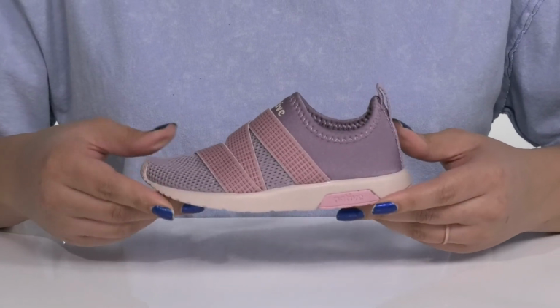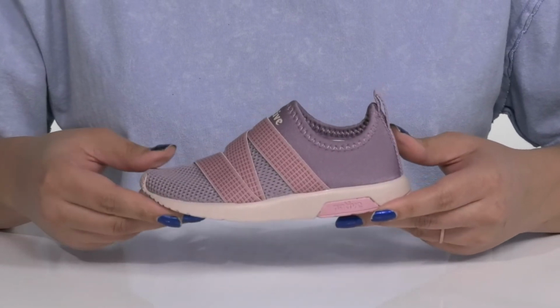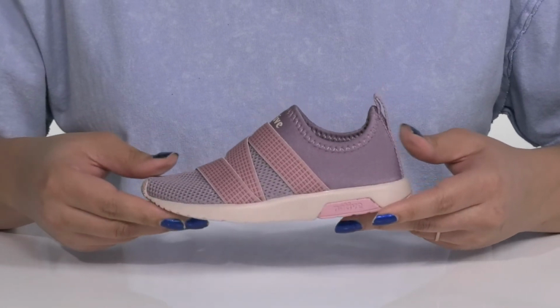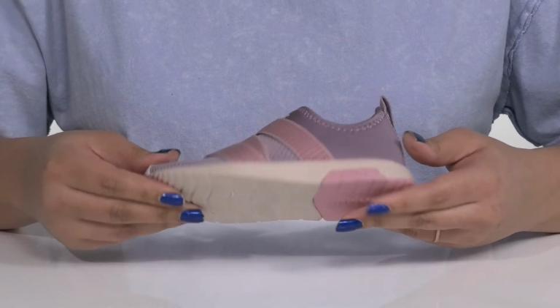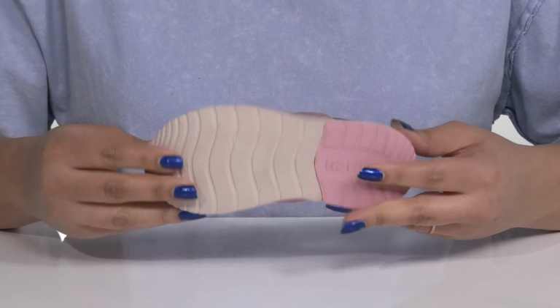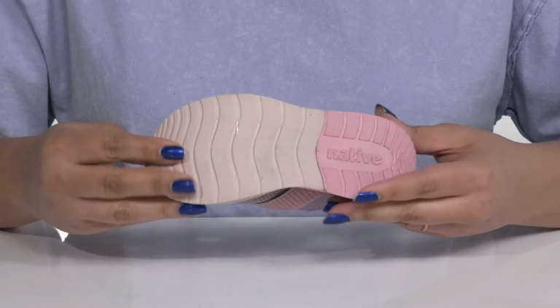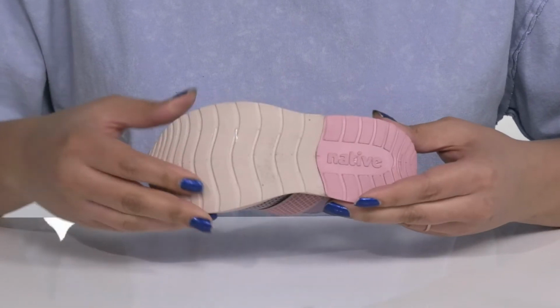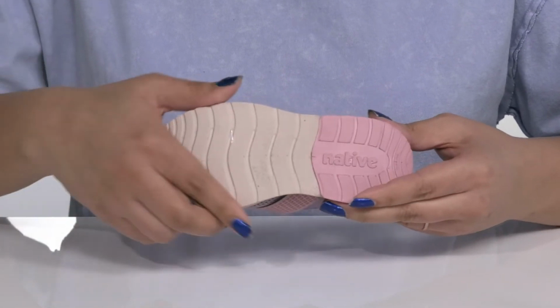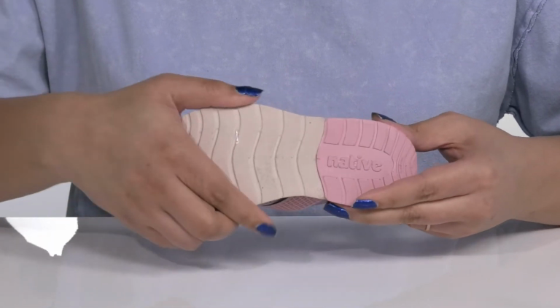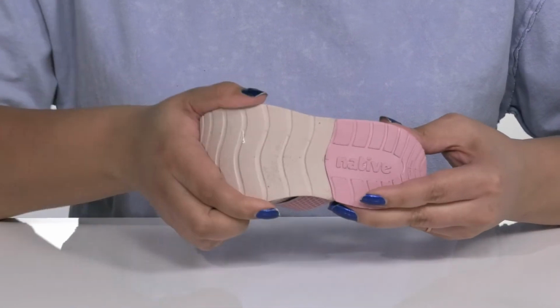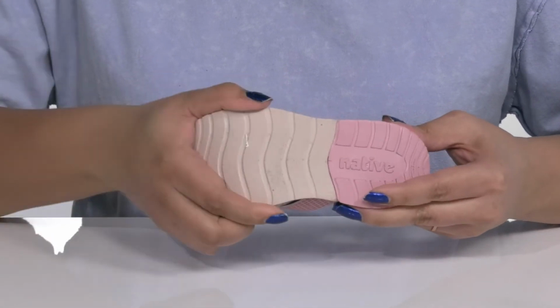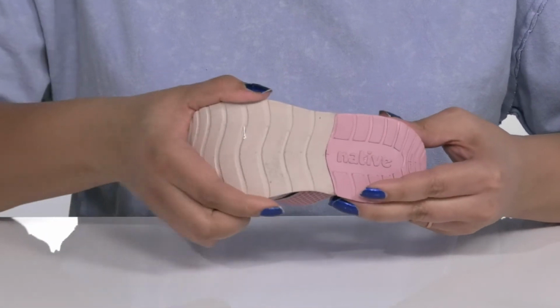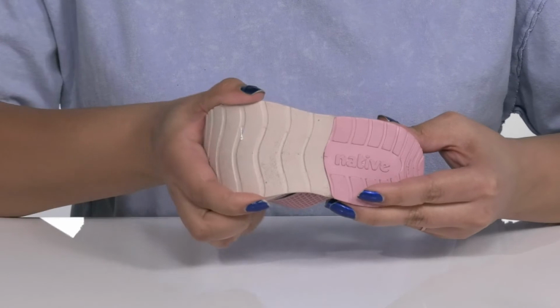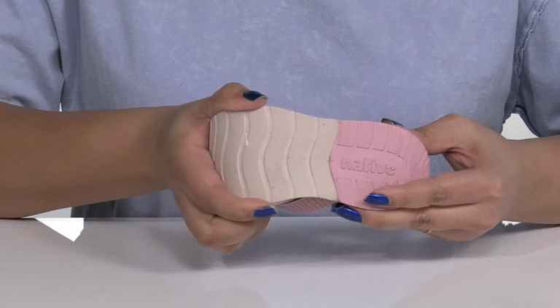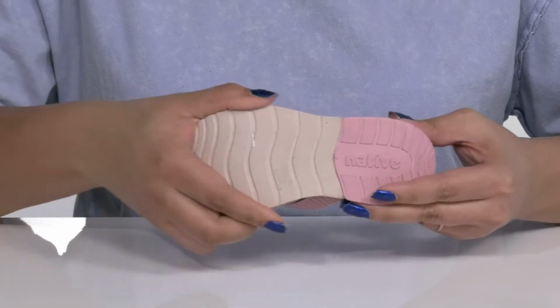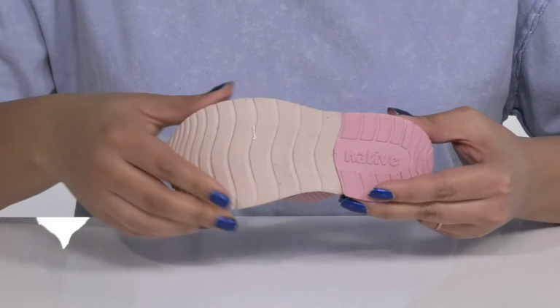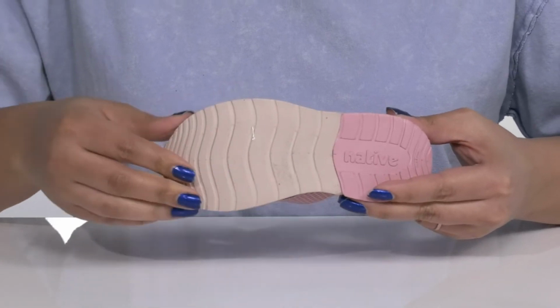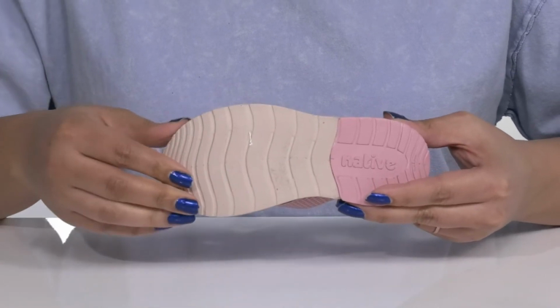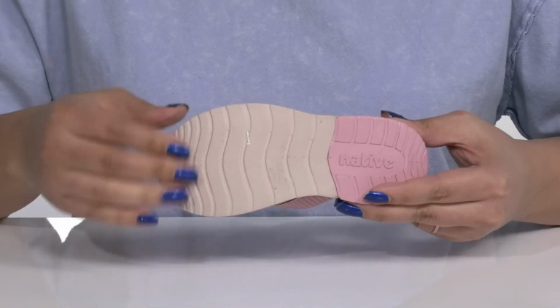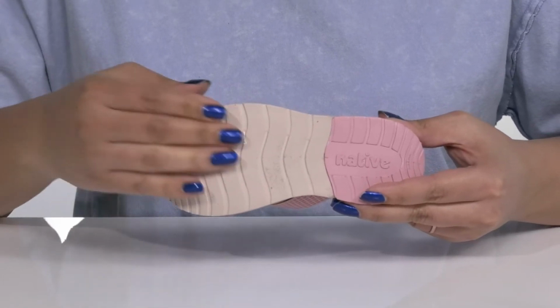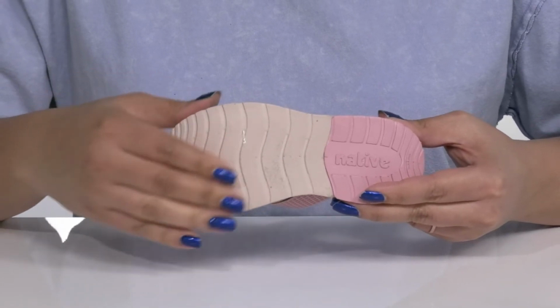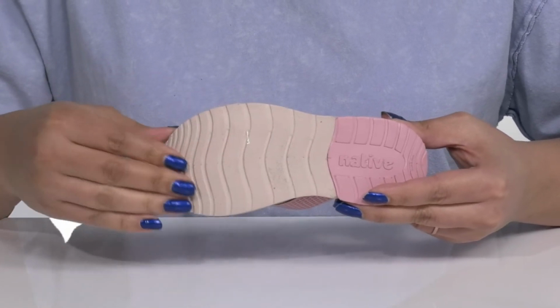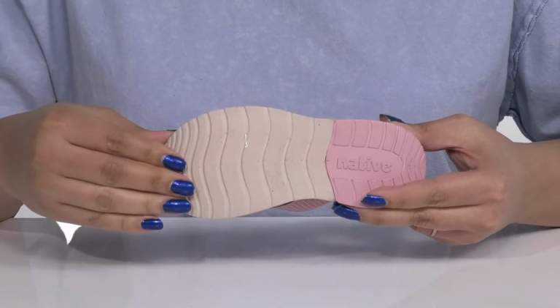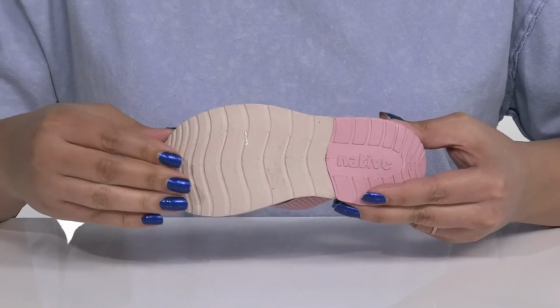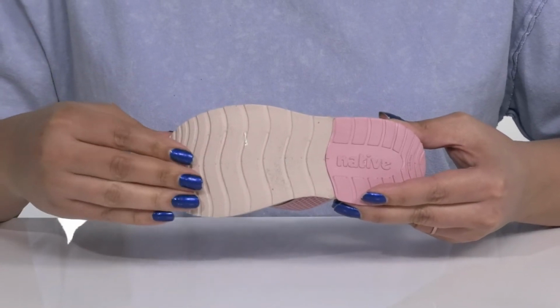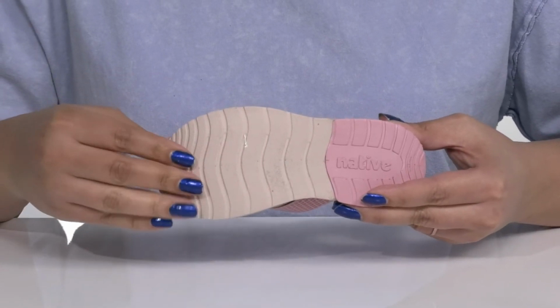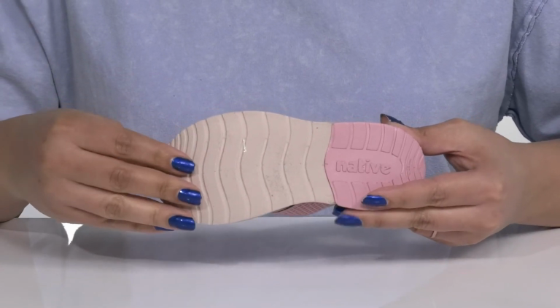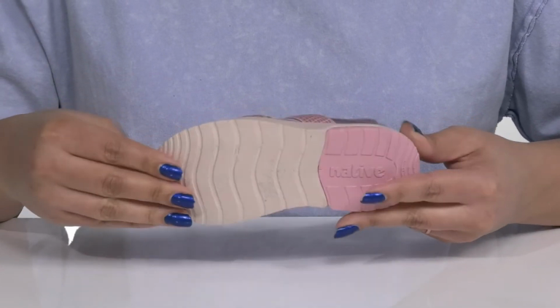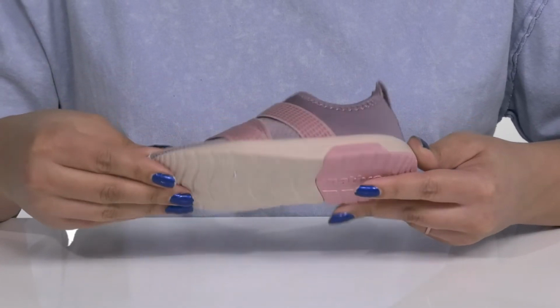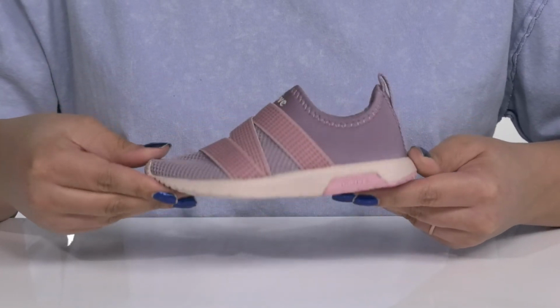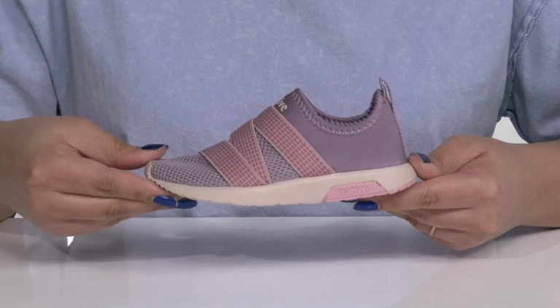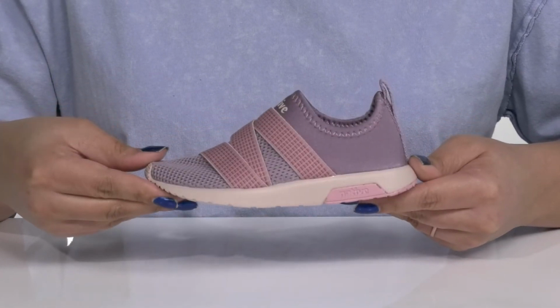It's all on top of a durable and flexible rubber outsole that is textured to give them the best grip.